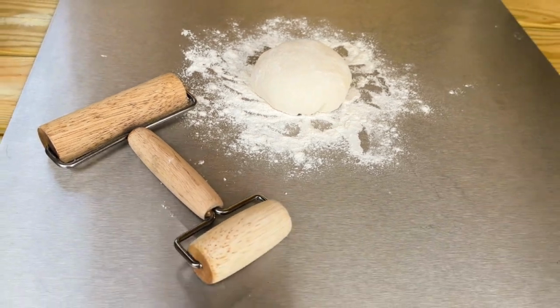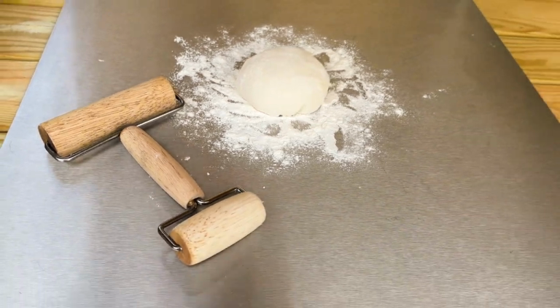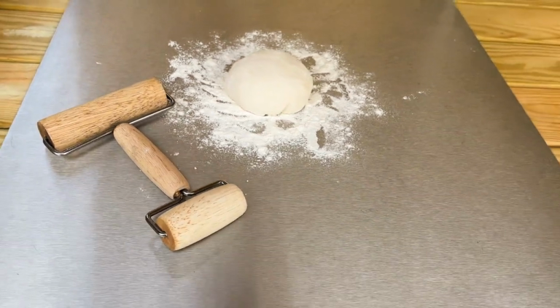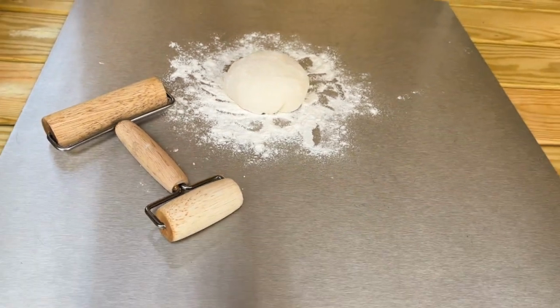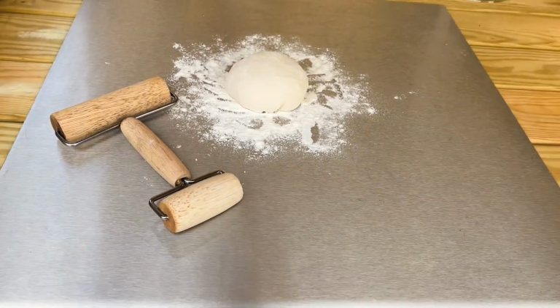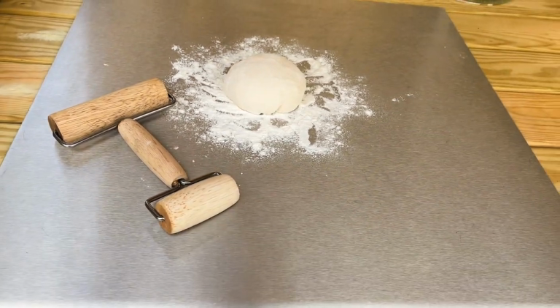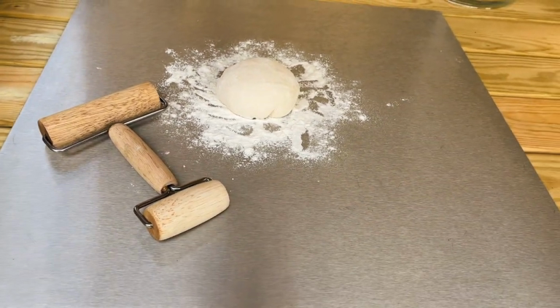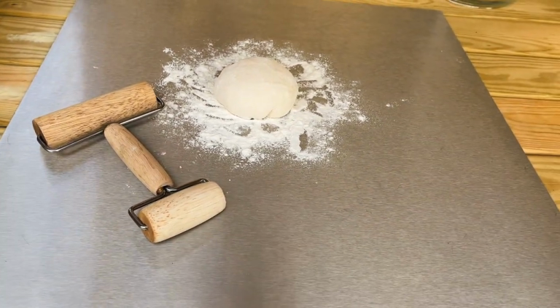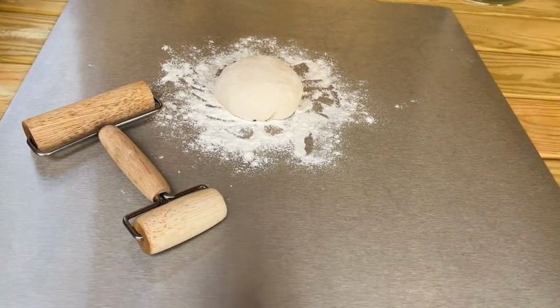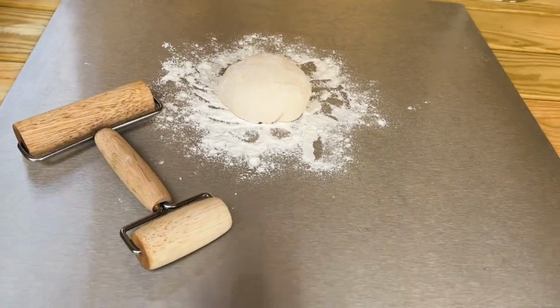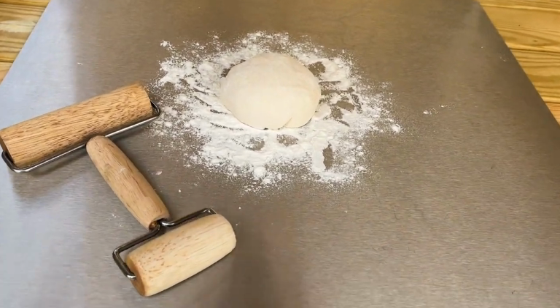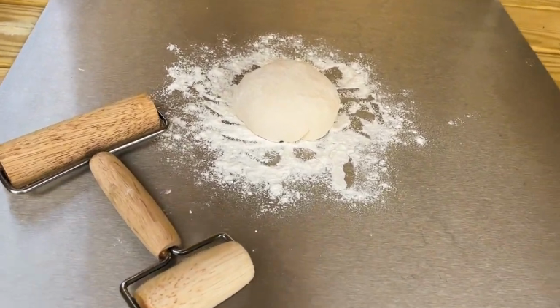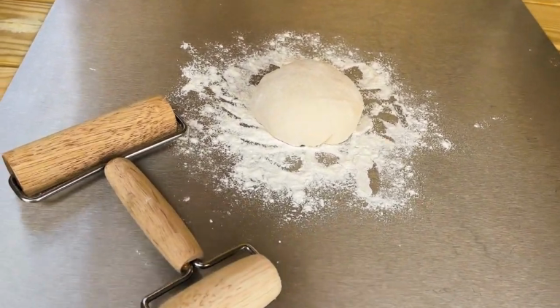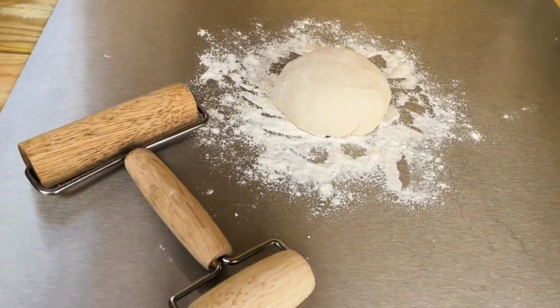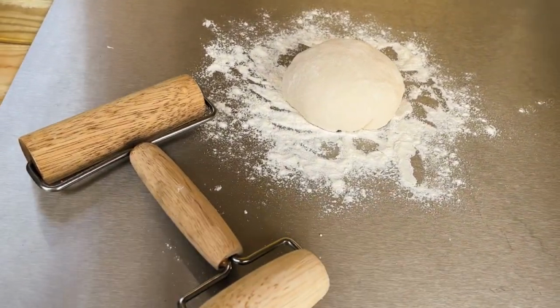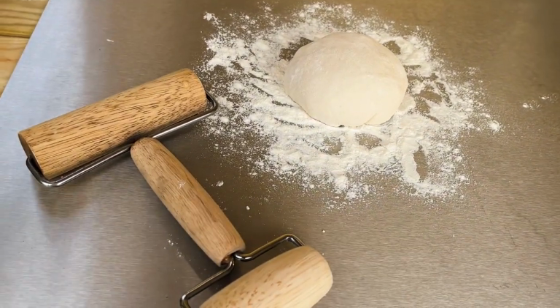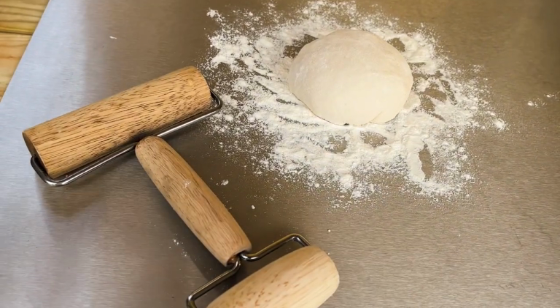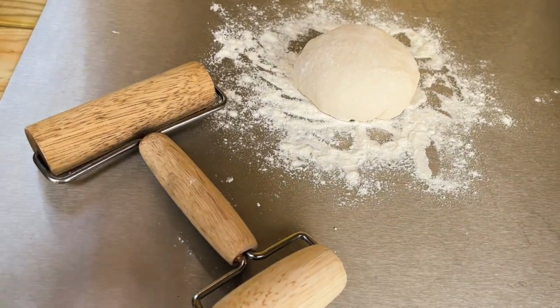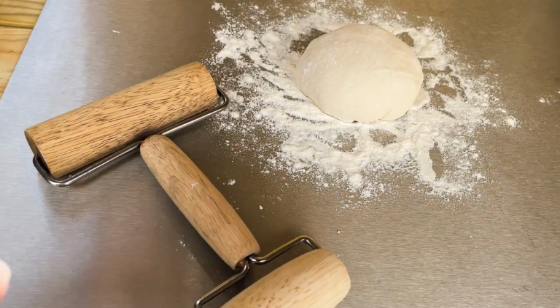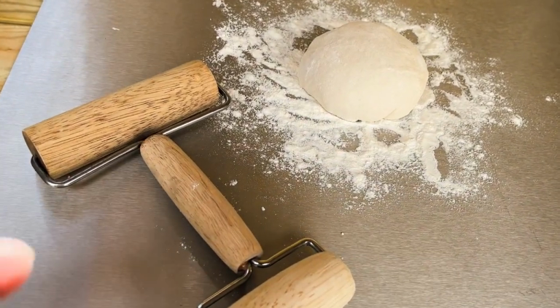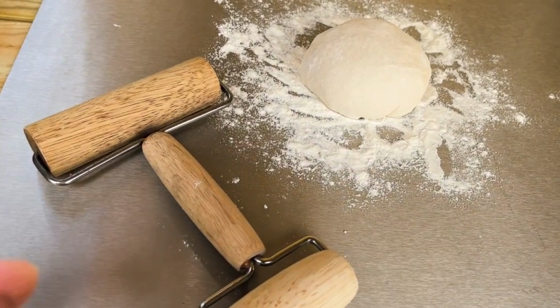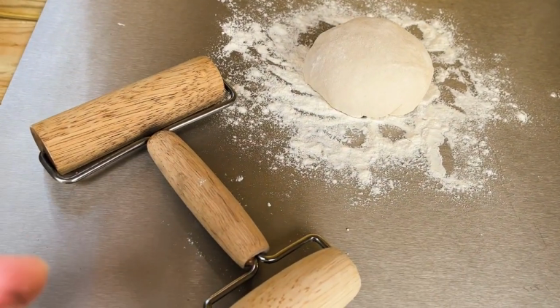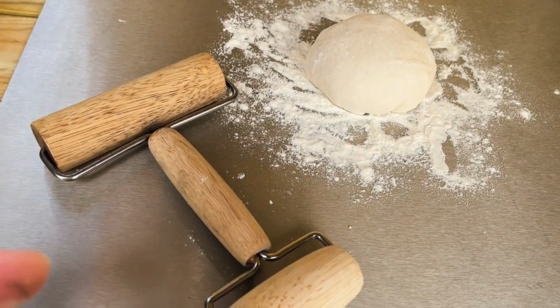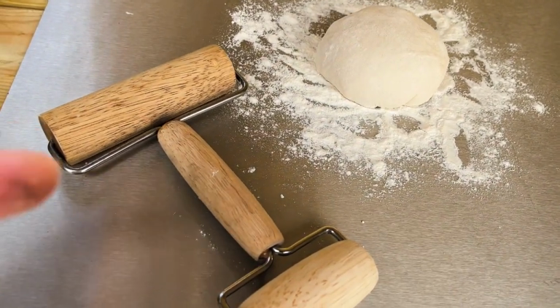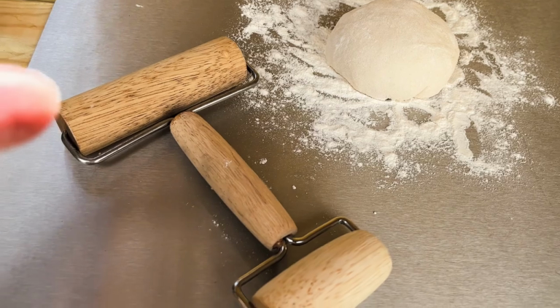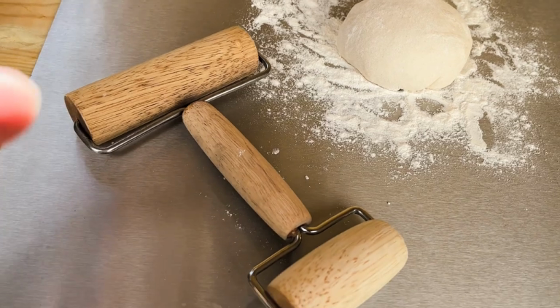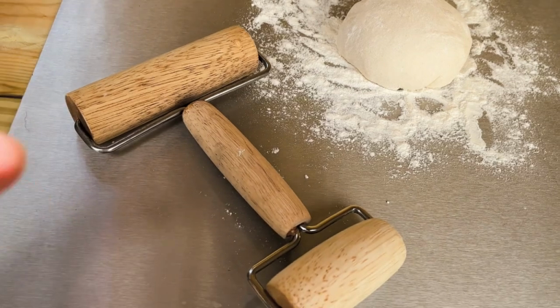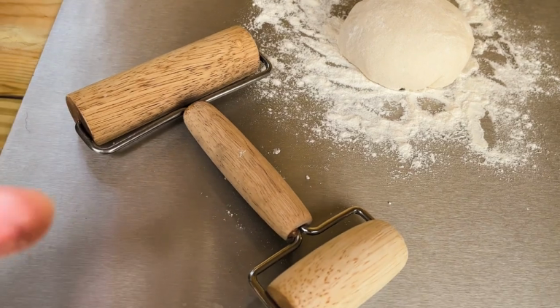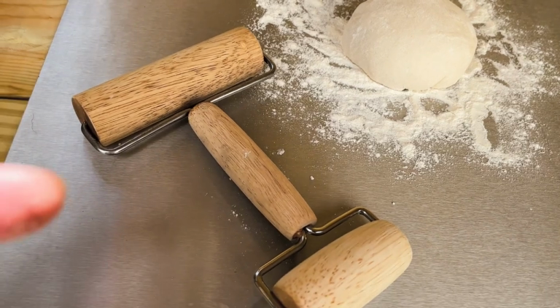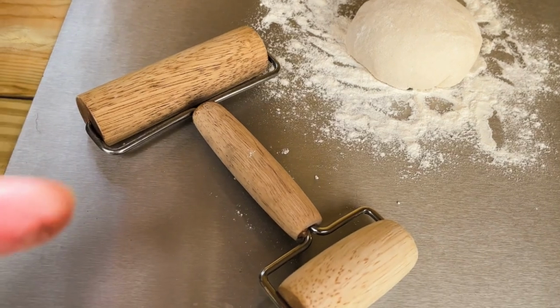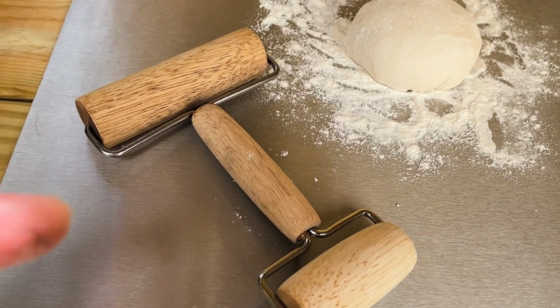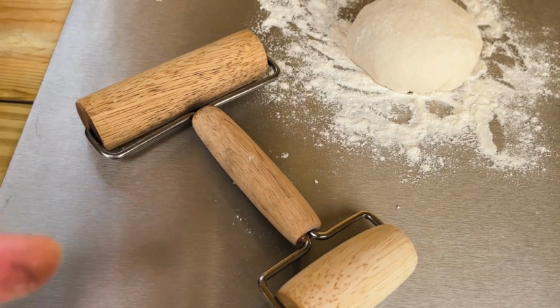Ellie here. Today I'm going to be talking about my favourite pizza tool, the mini pizza roller.